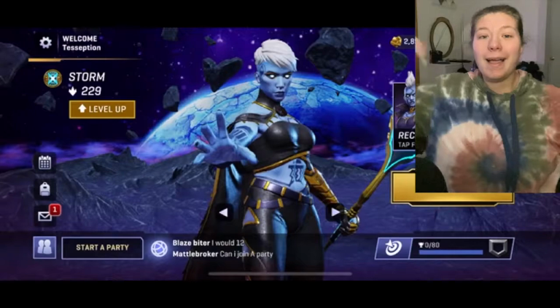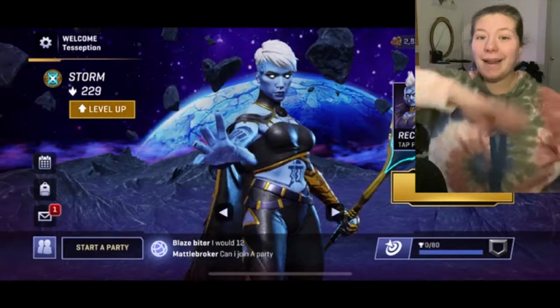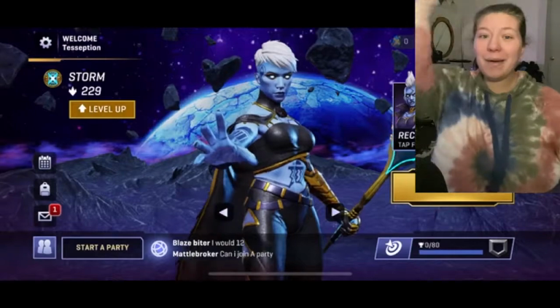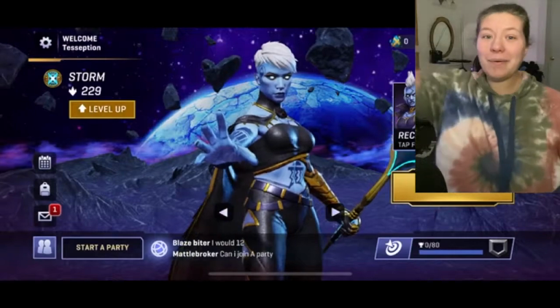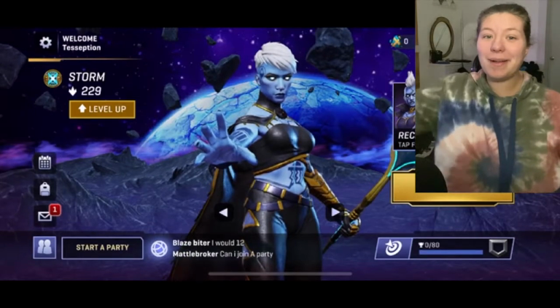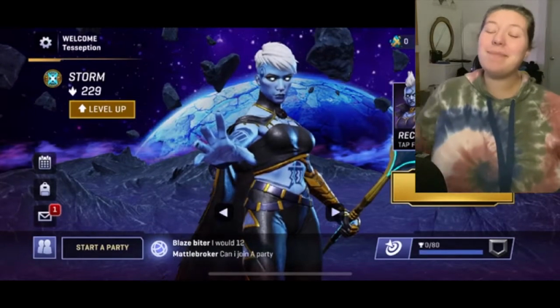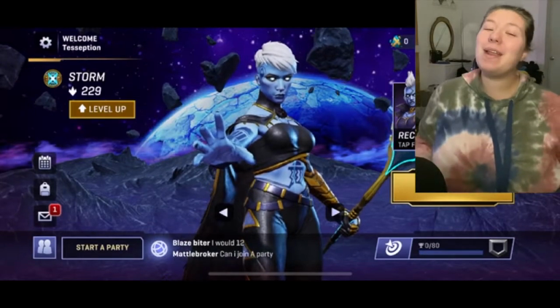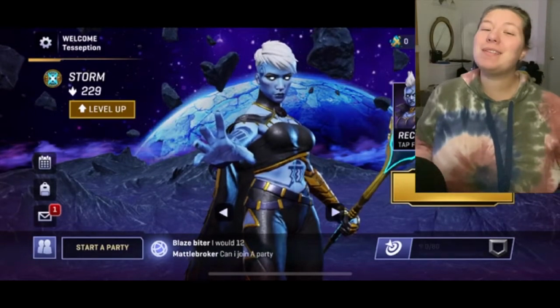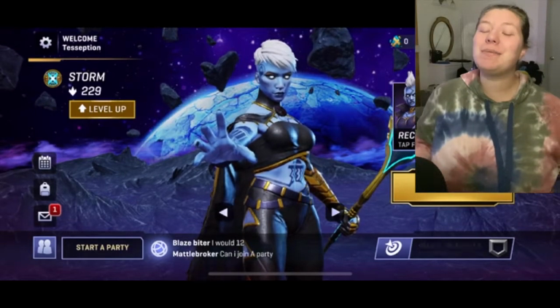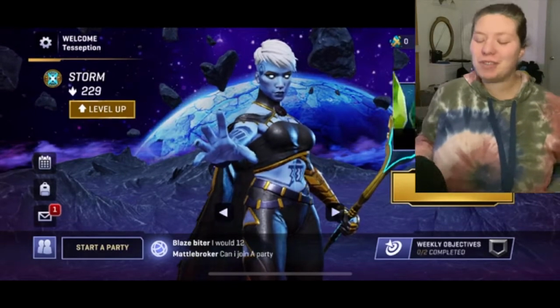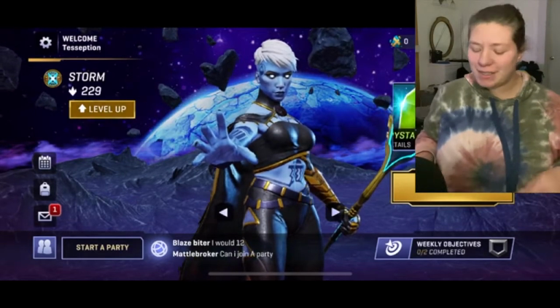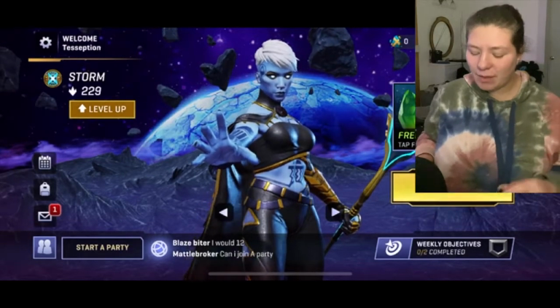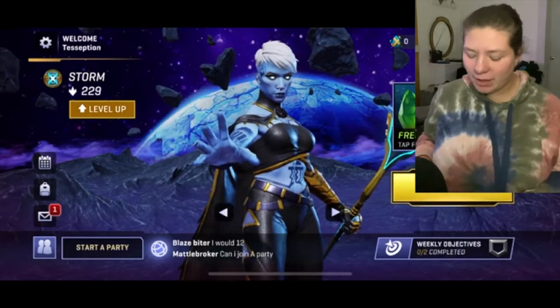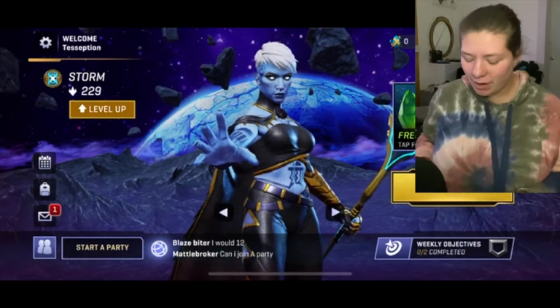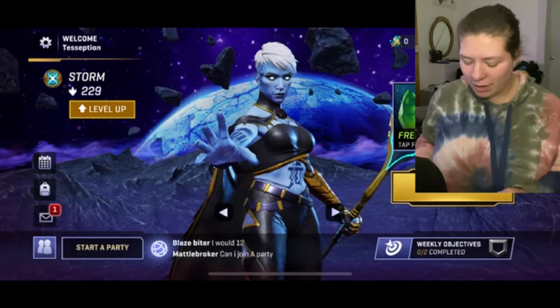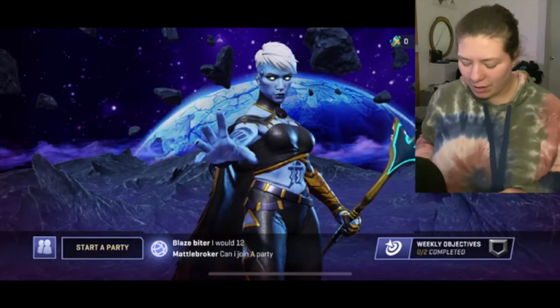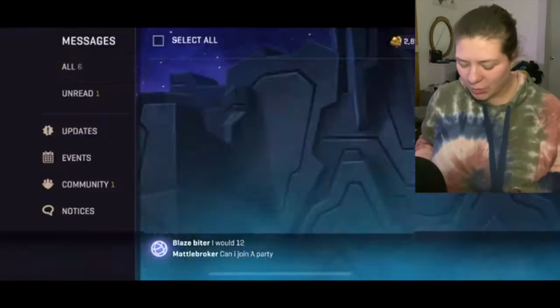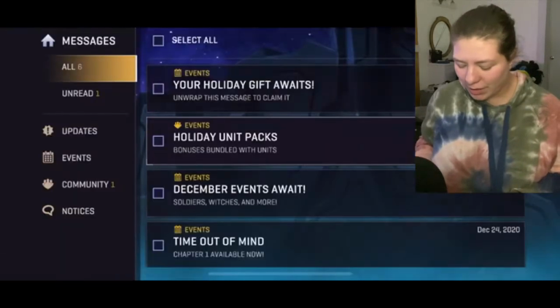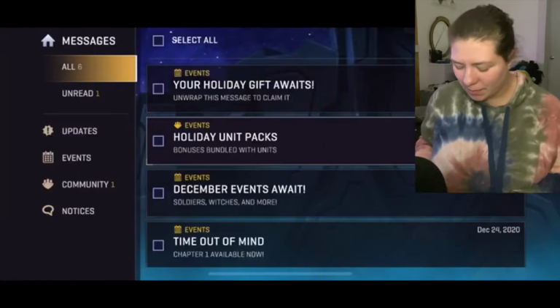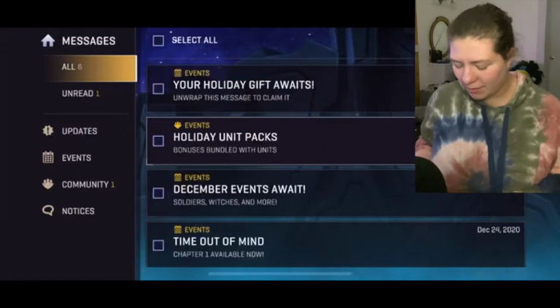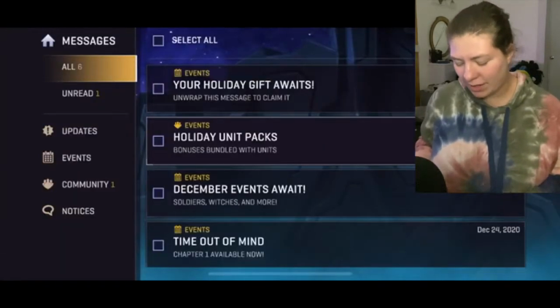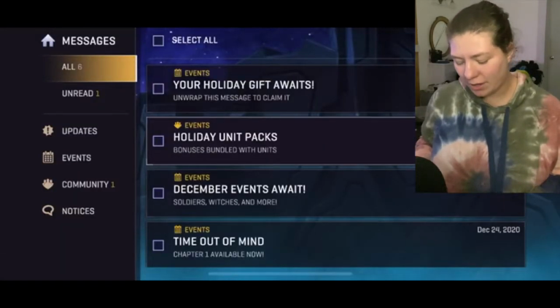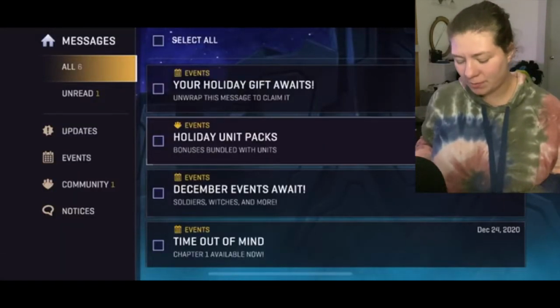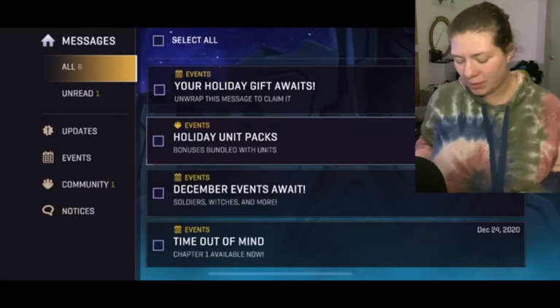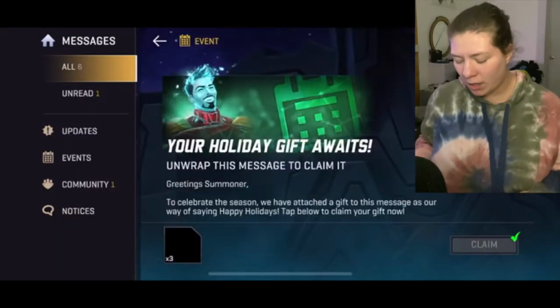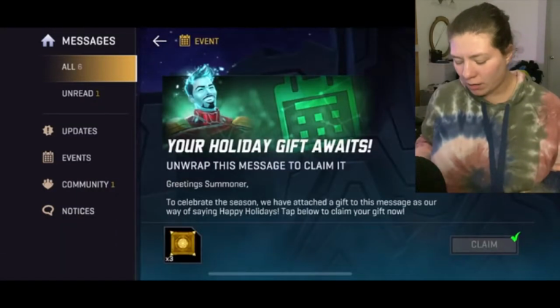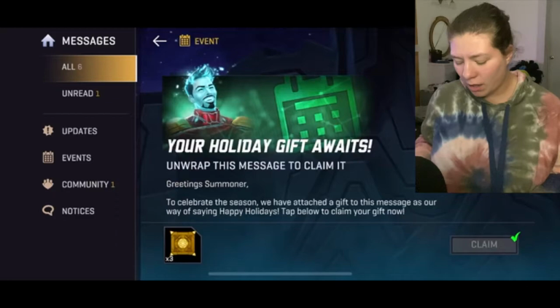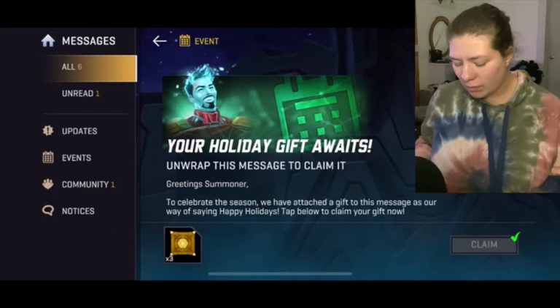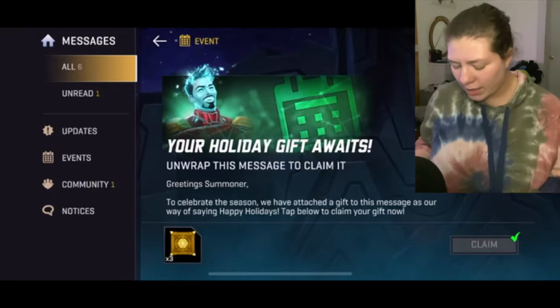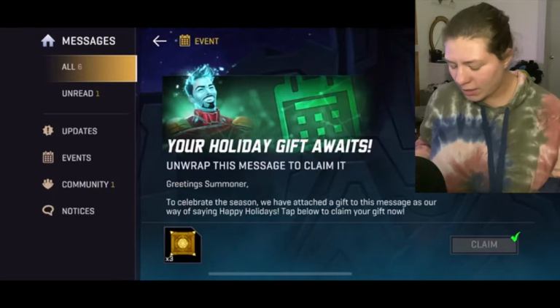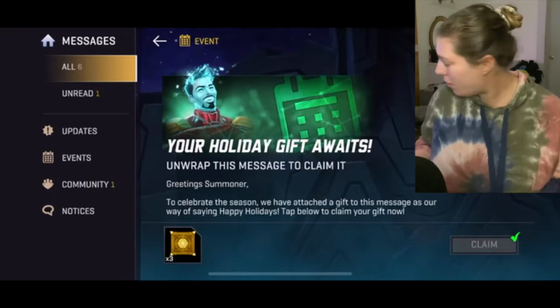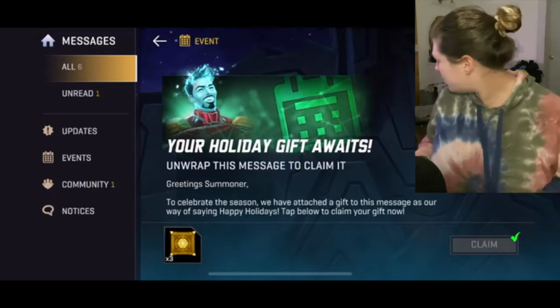Hello! My name is Subshan and today we are doing an update video along with some other stuff.